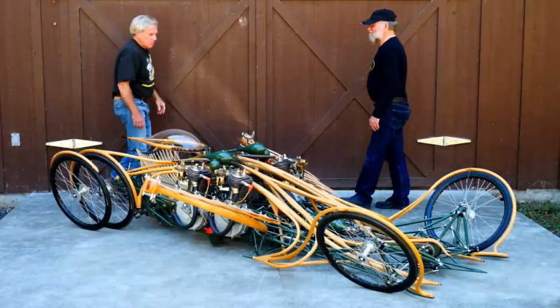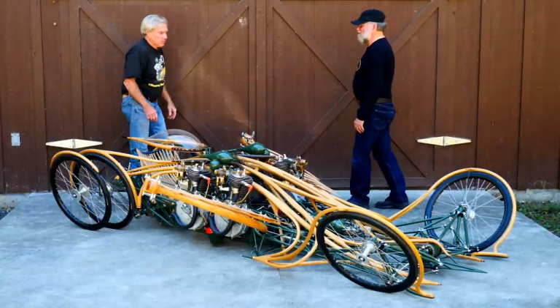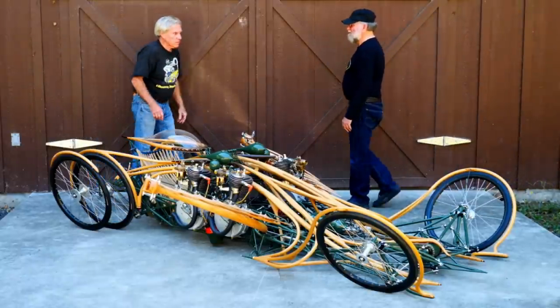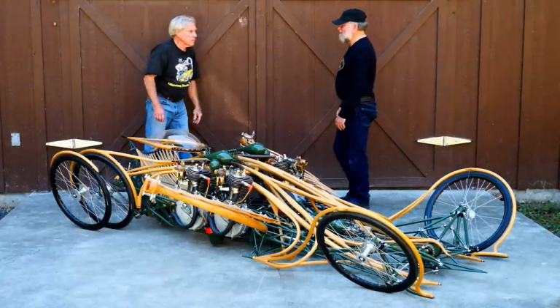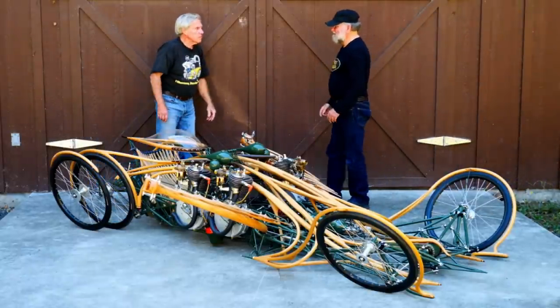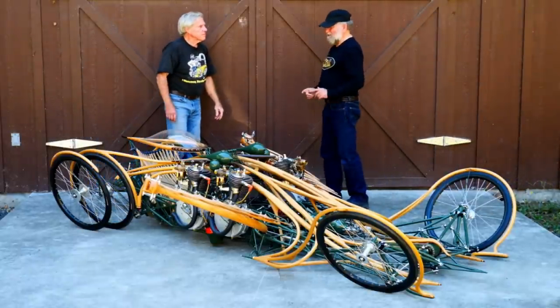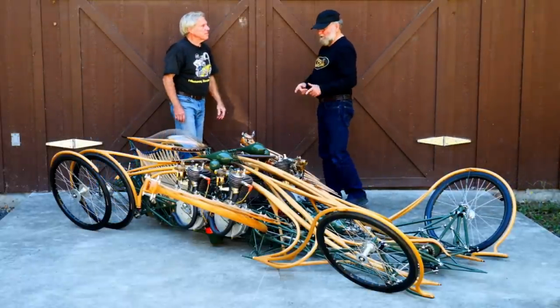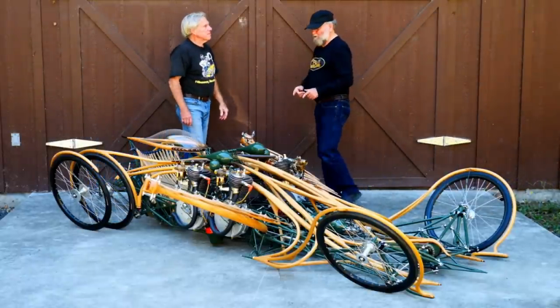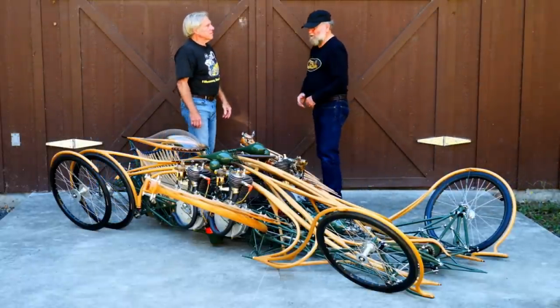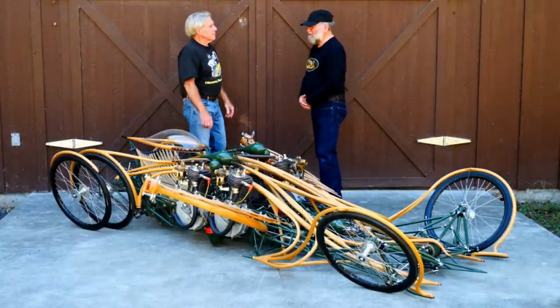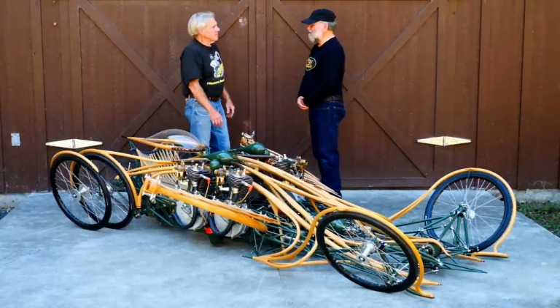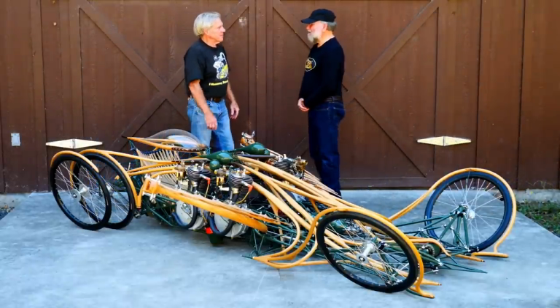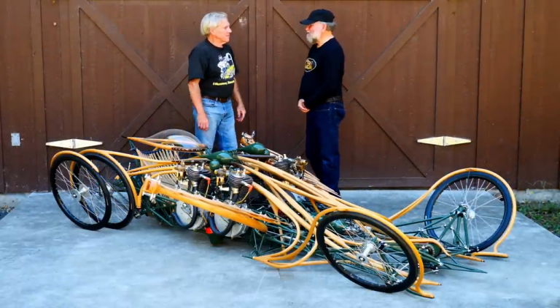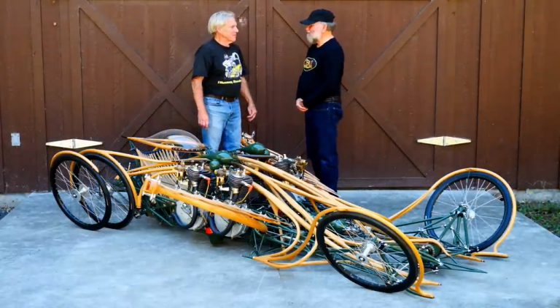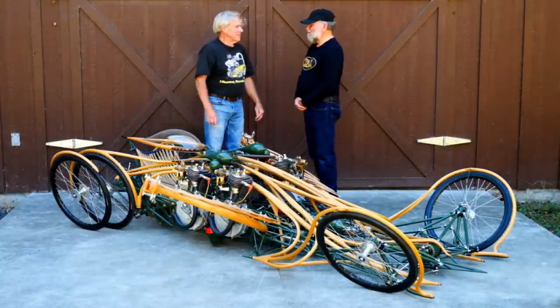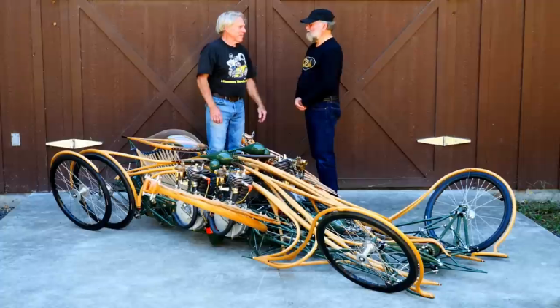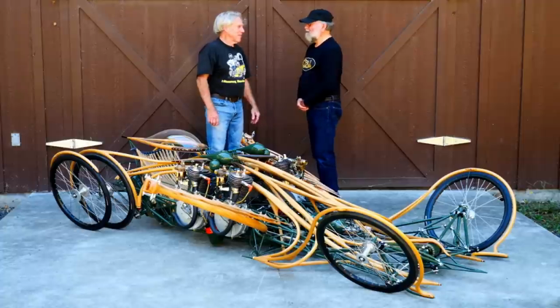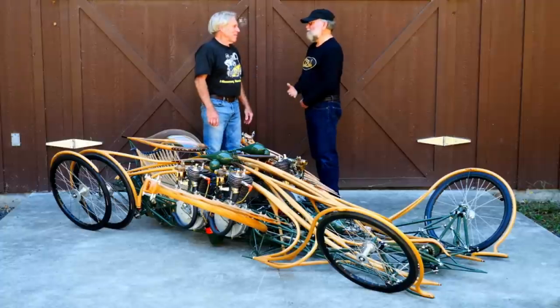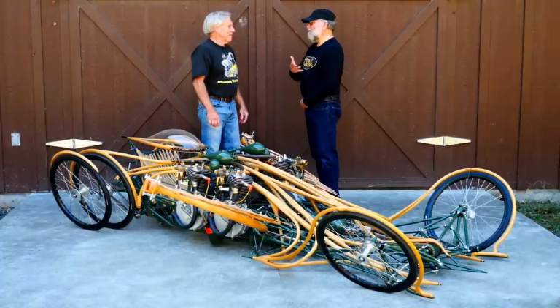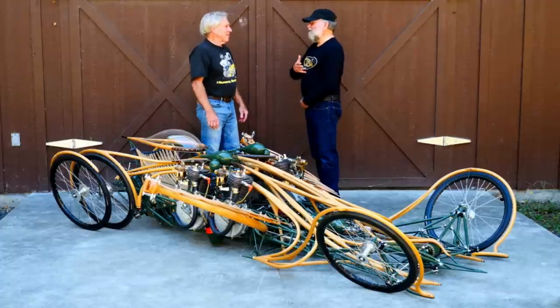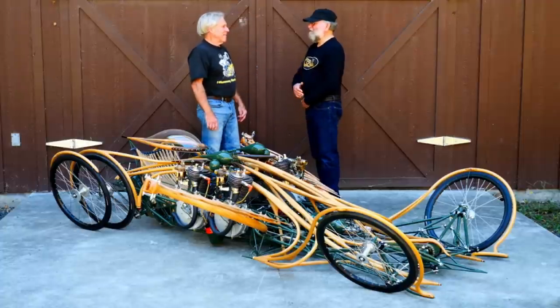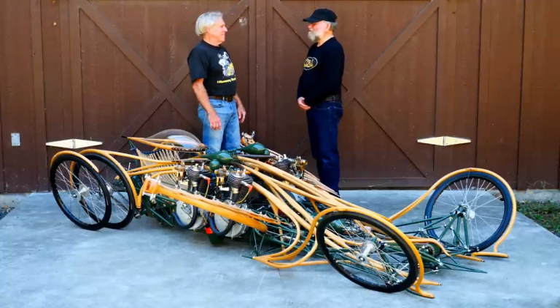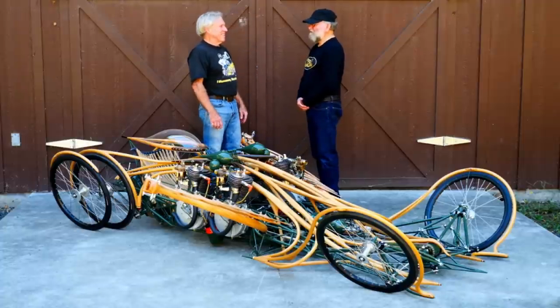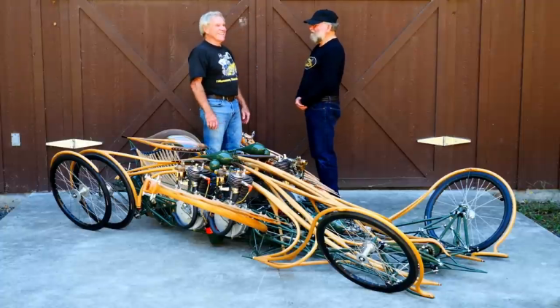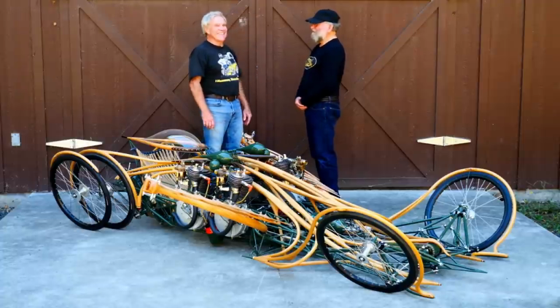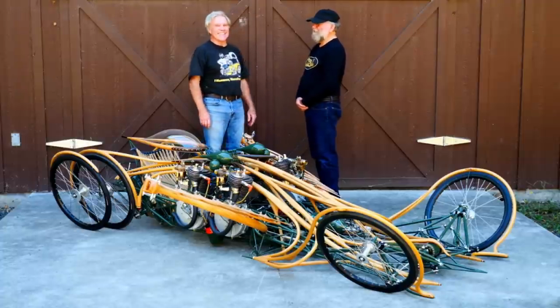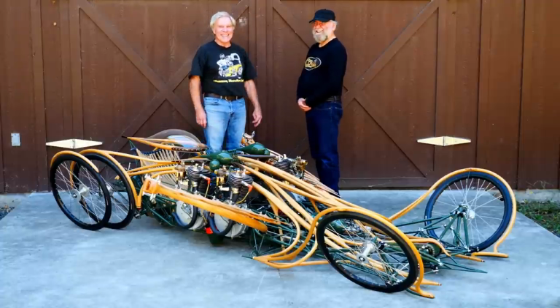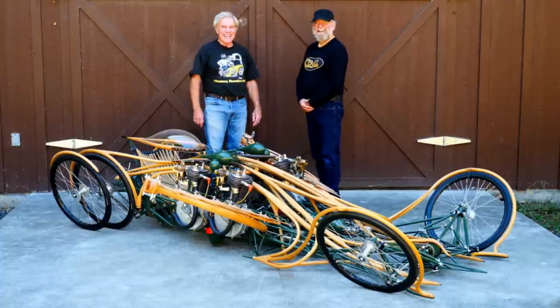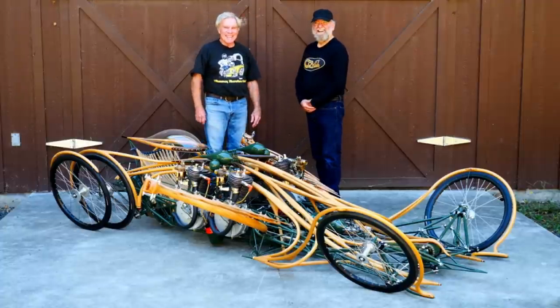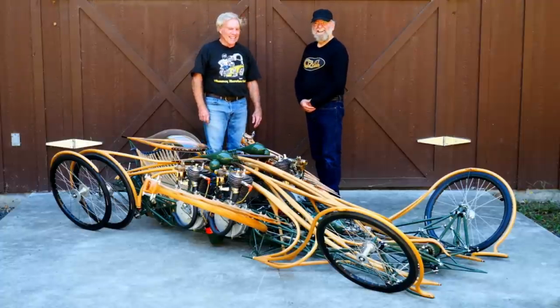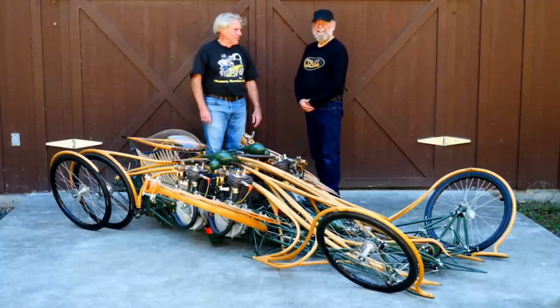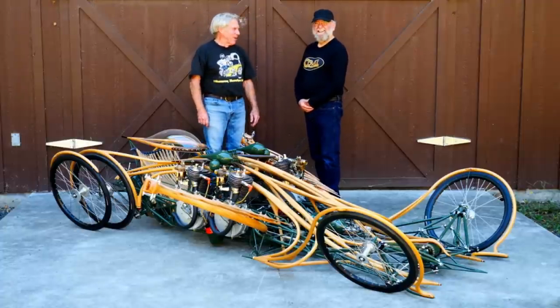Well, Mike, this is such a cool project. Thank you so much for sharing it with our audience. Thanks, Ron — it's been a pleasure as usual and hope we can do something again.